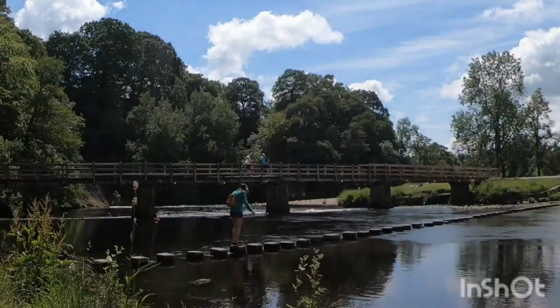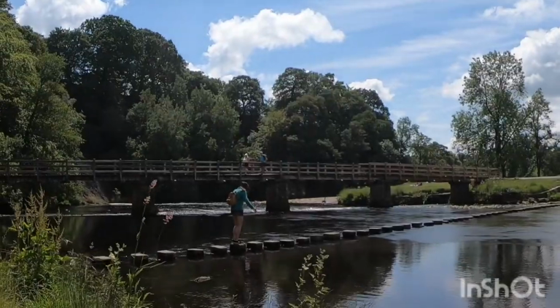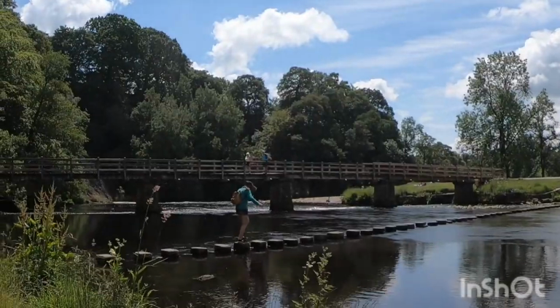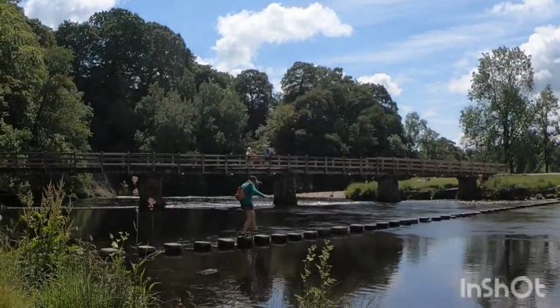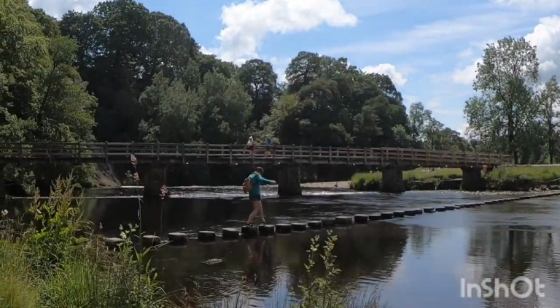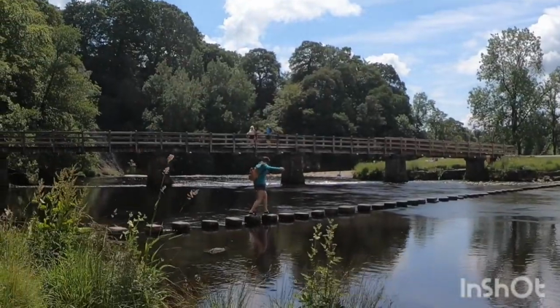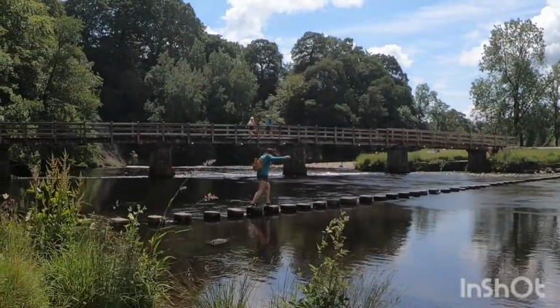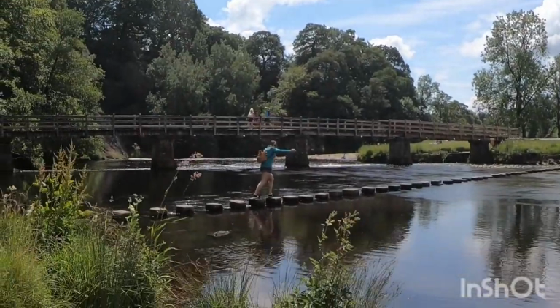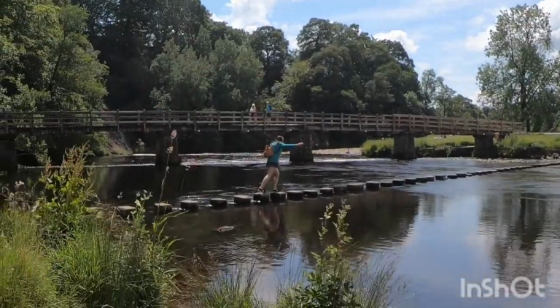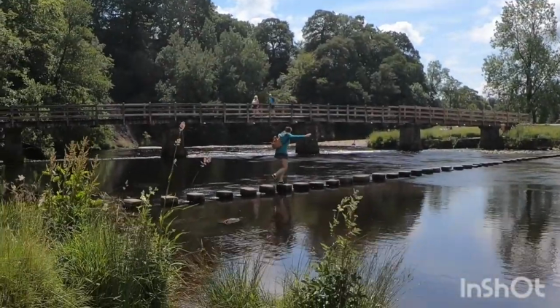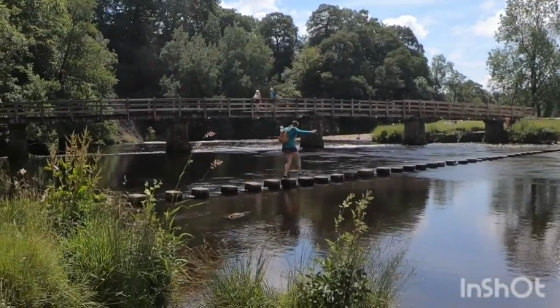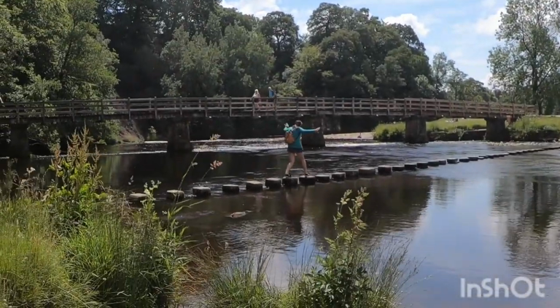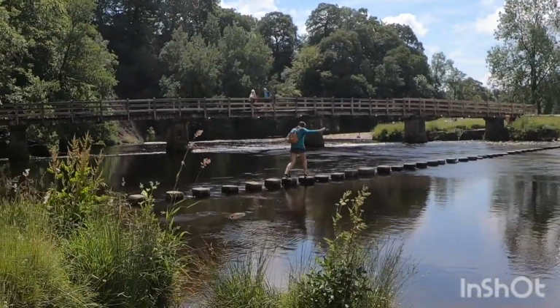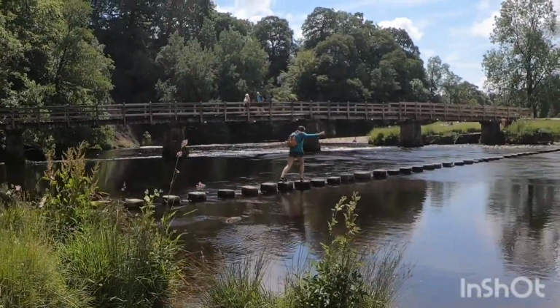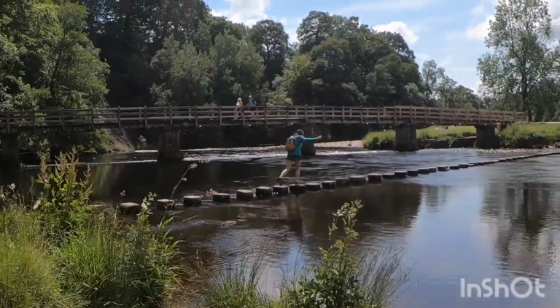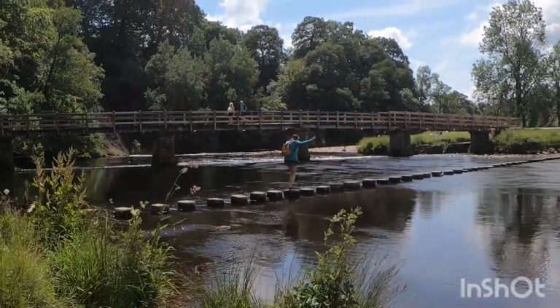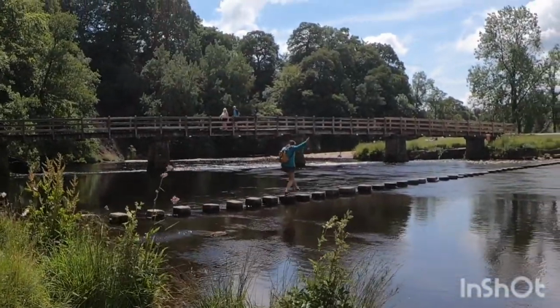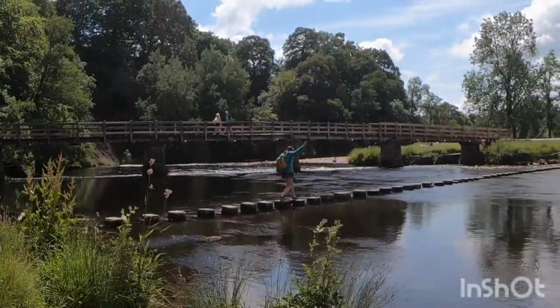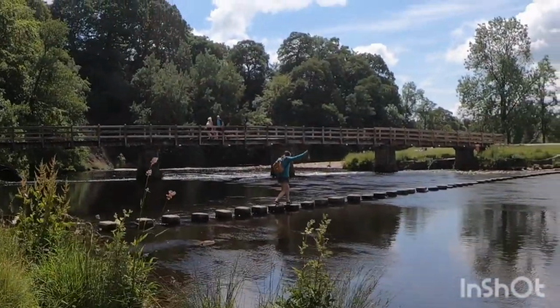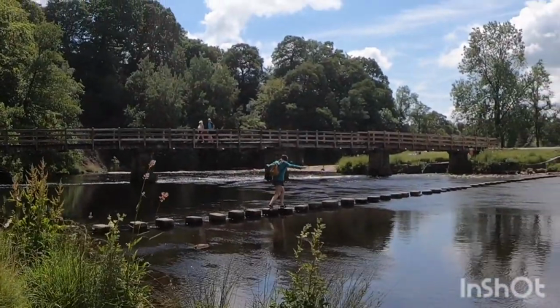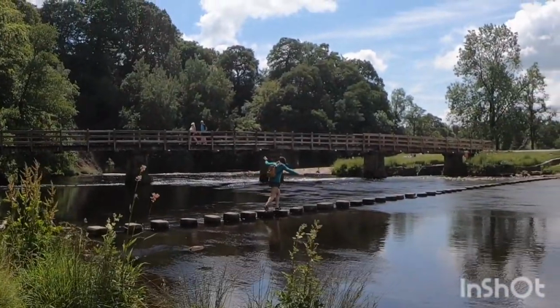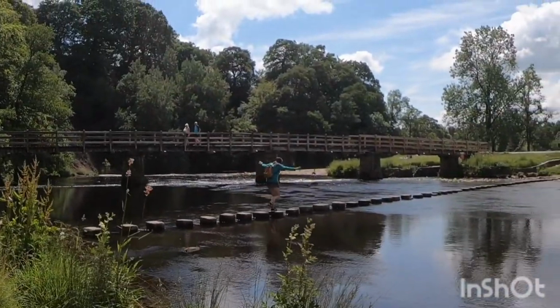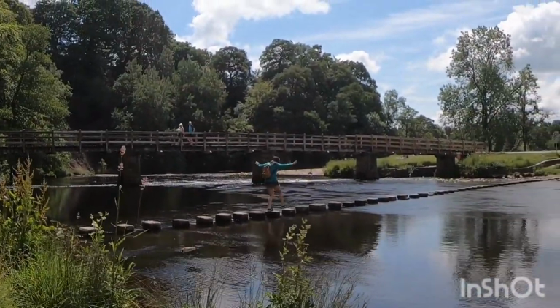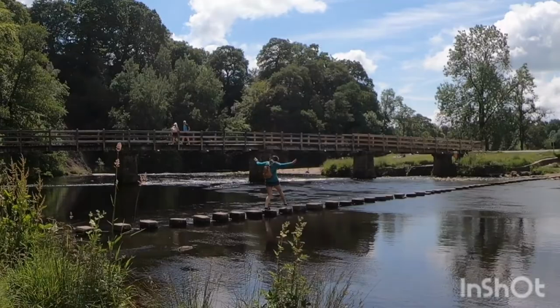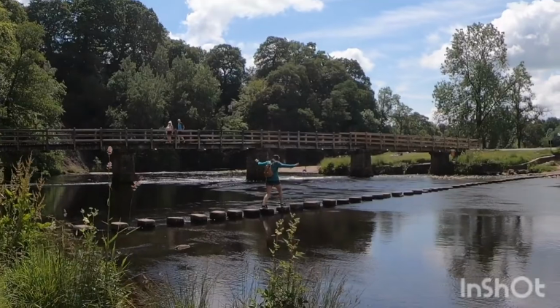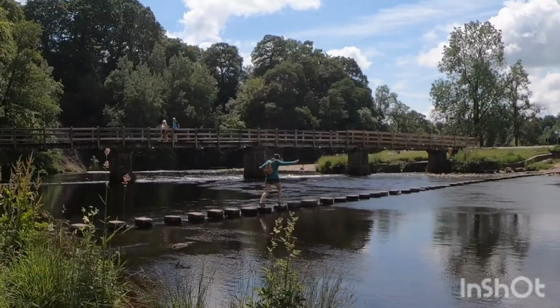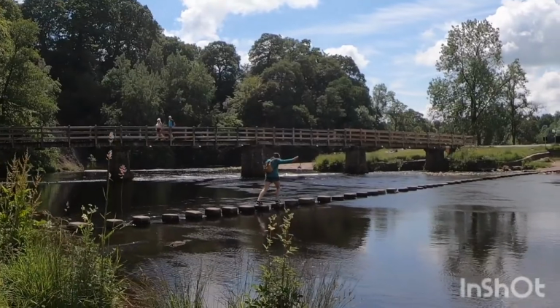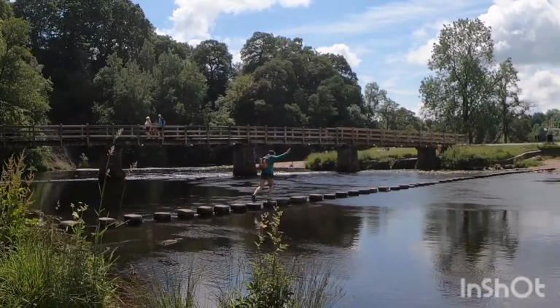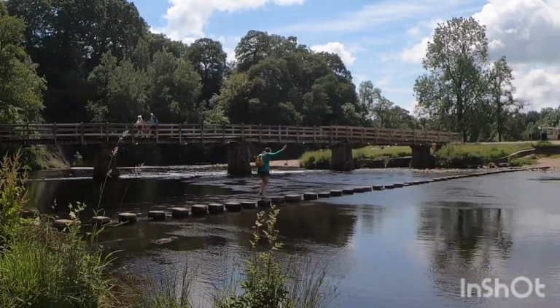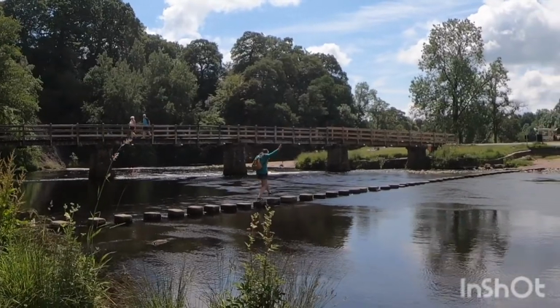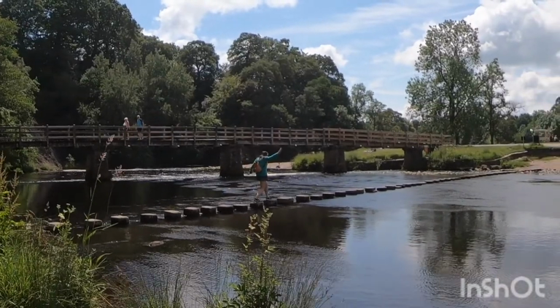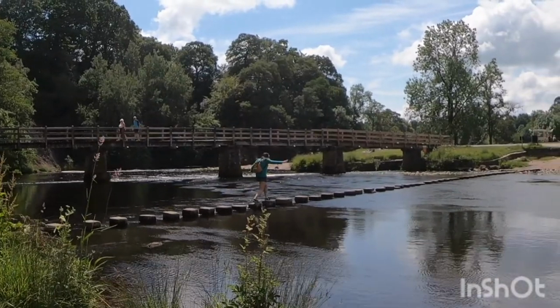Somebody else going across the stones — is she gonna fall in or isn't she? Sorry about the wind noise.